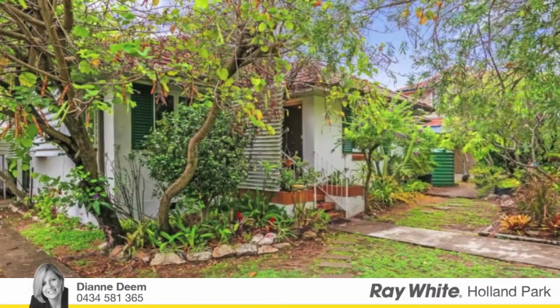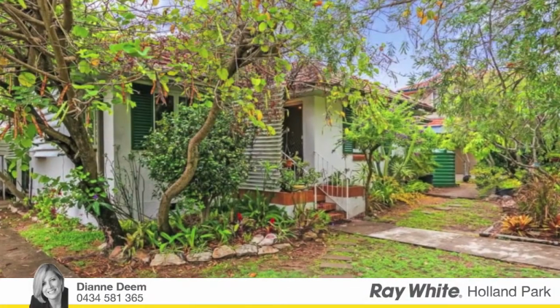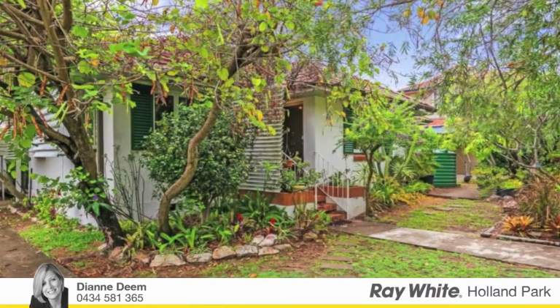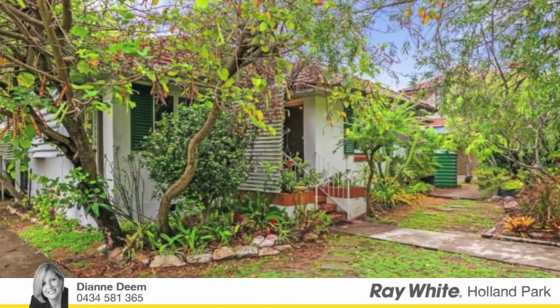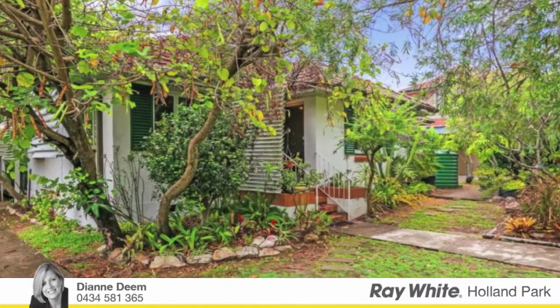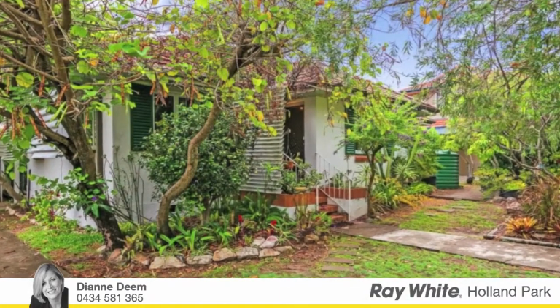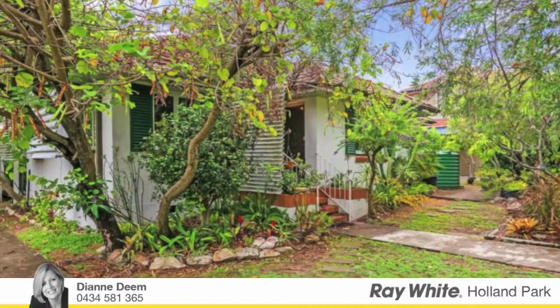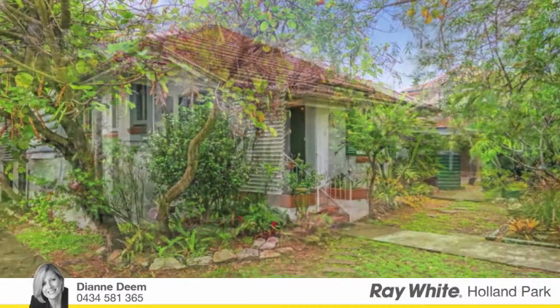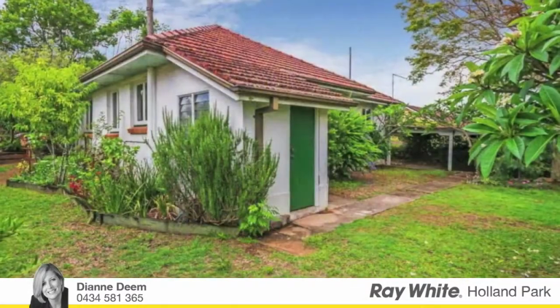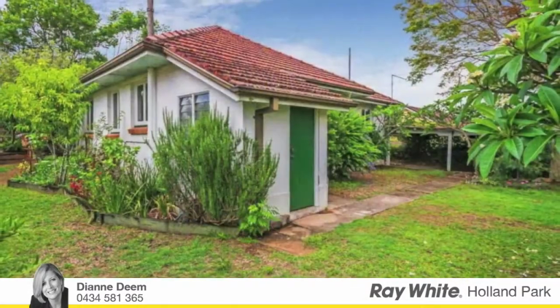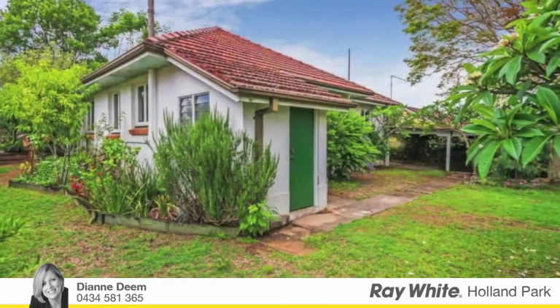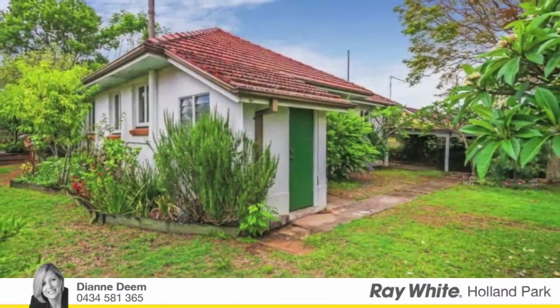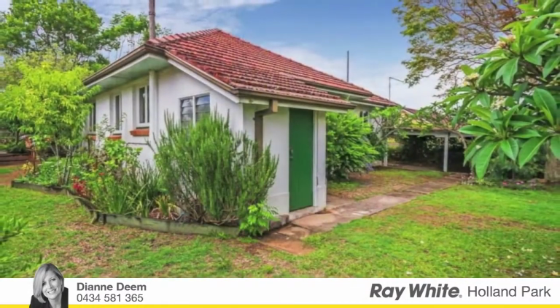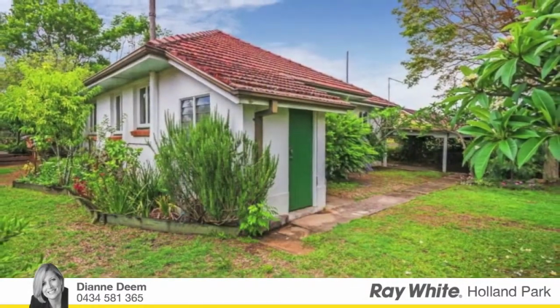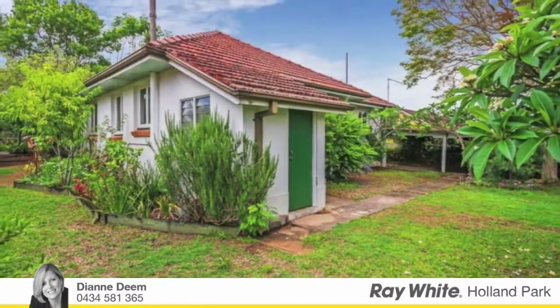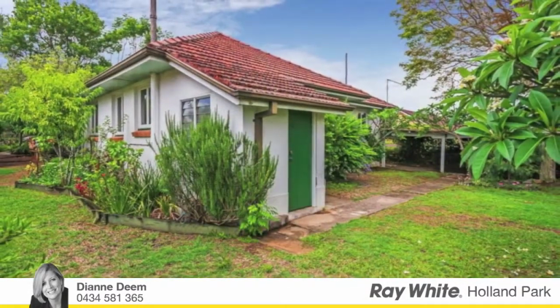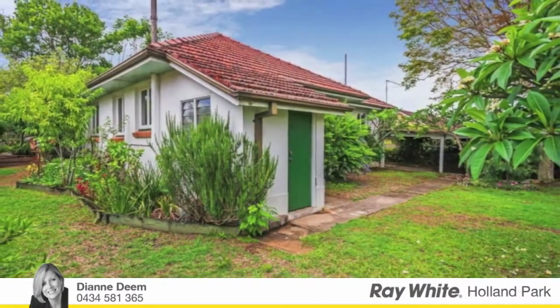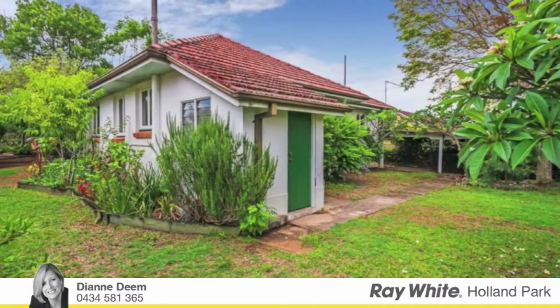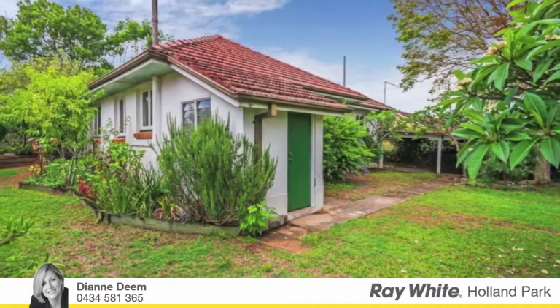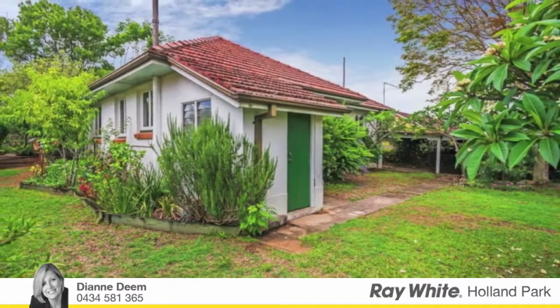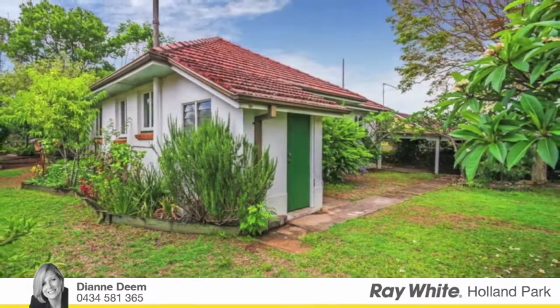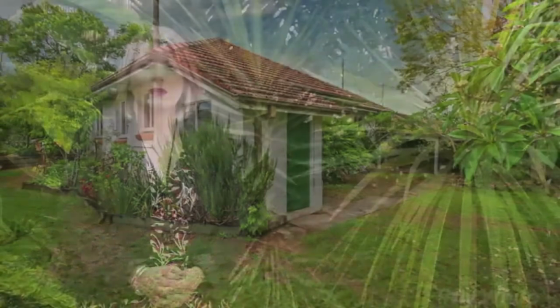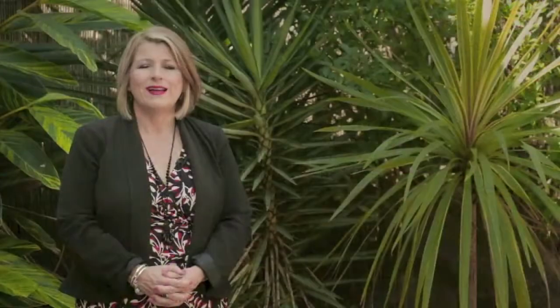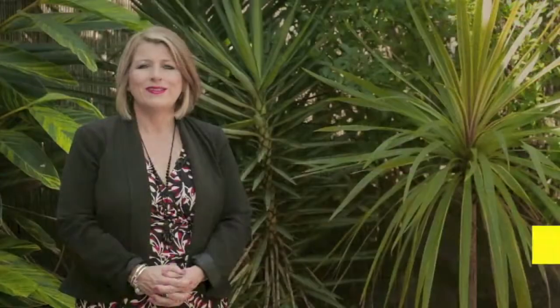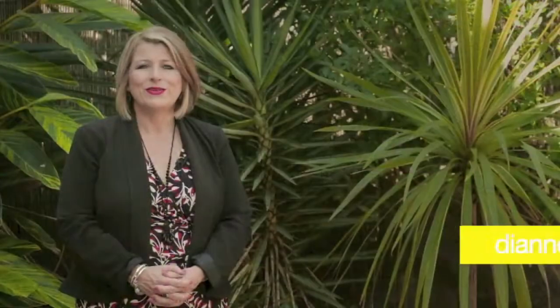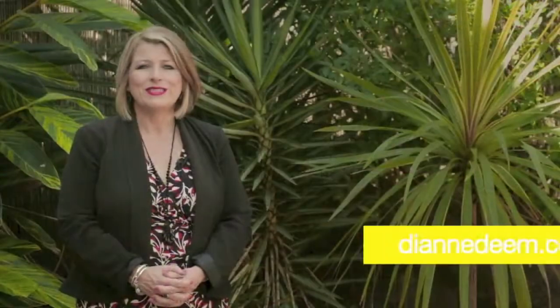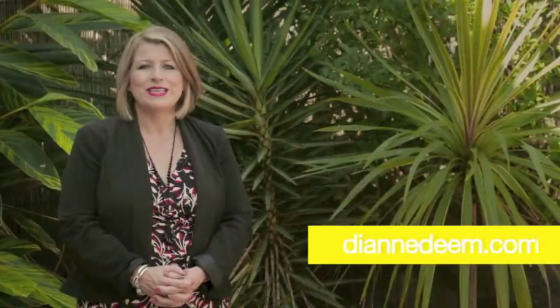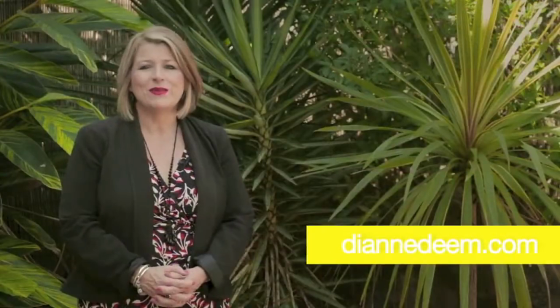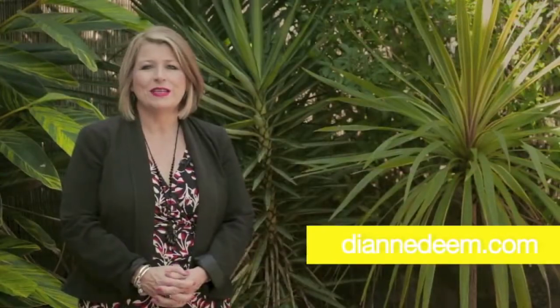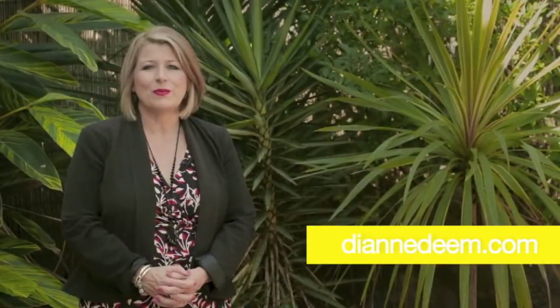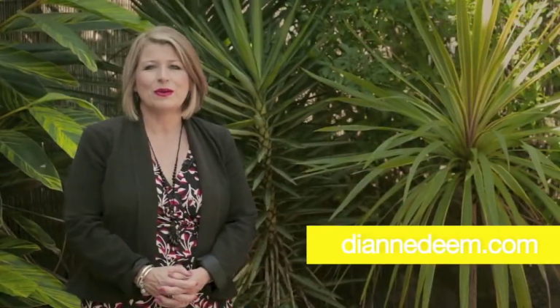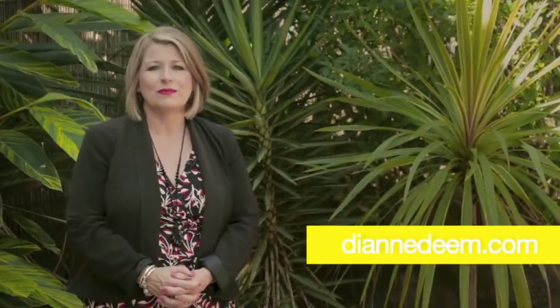Don't delay inspecting this property — it's priced to go and it's sure to be popular. I look forward to seeing you at the open home.